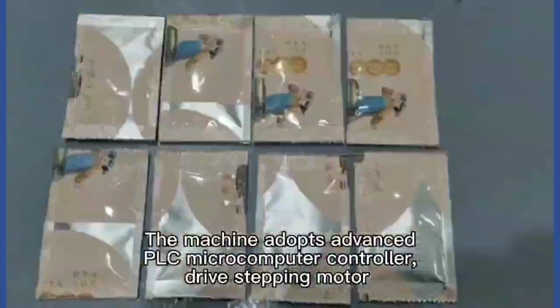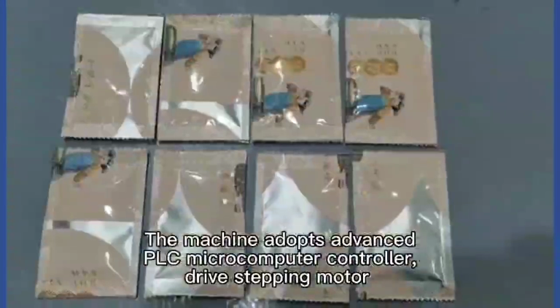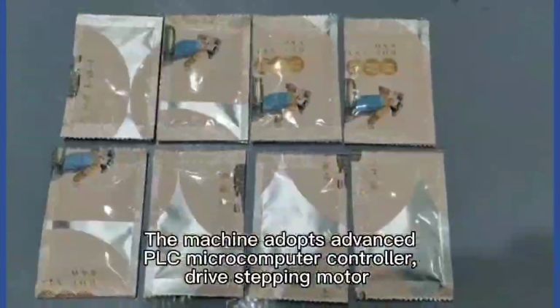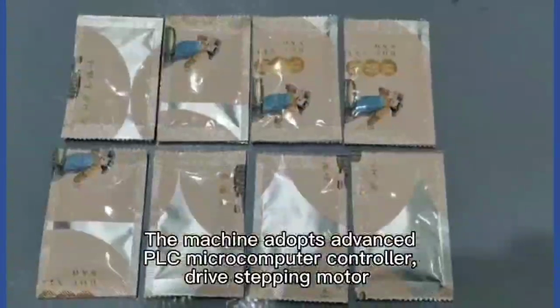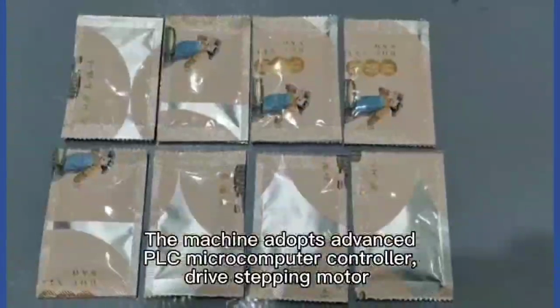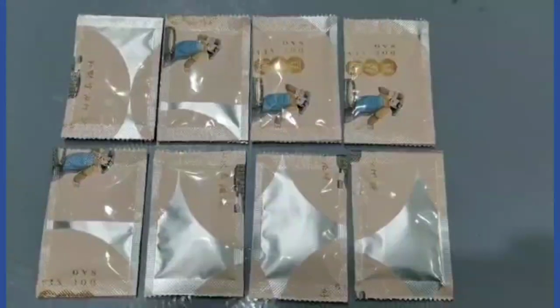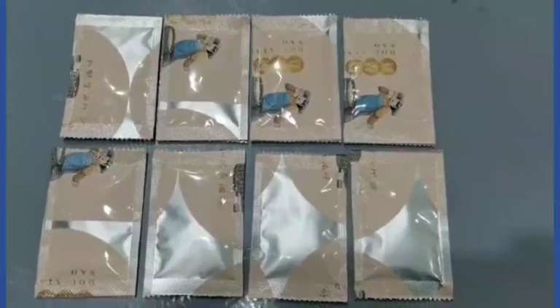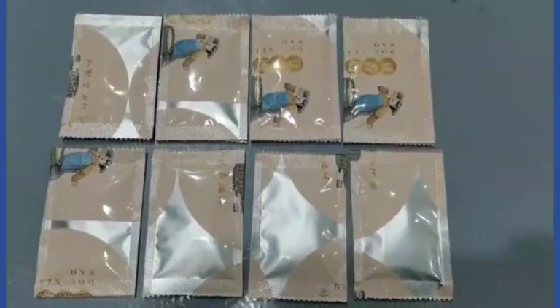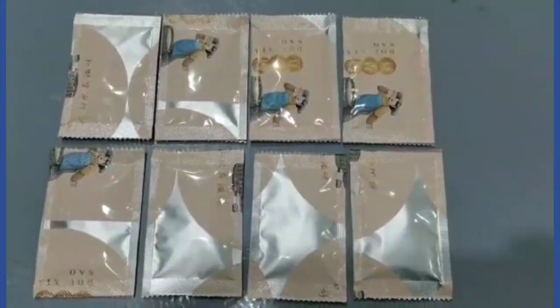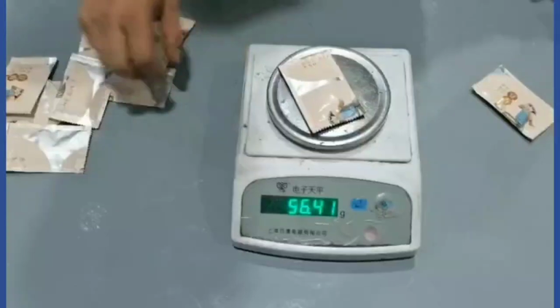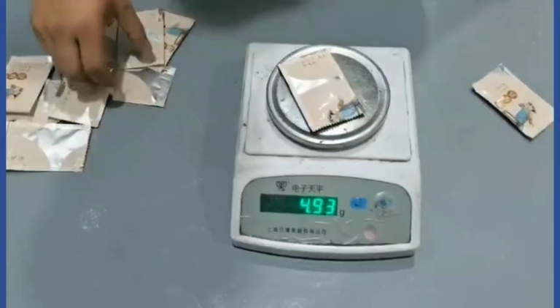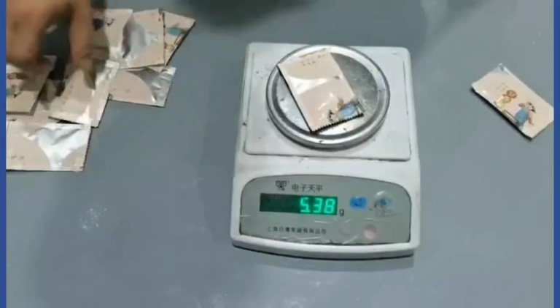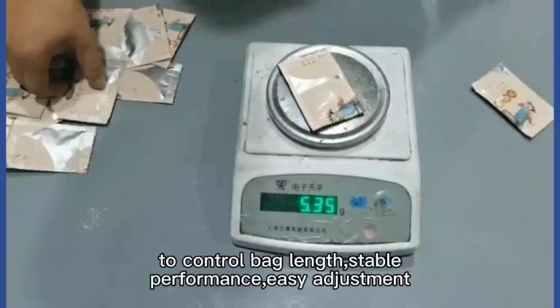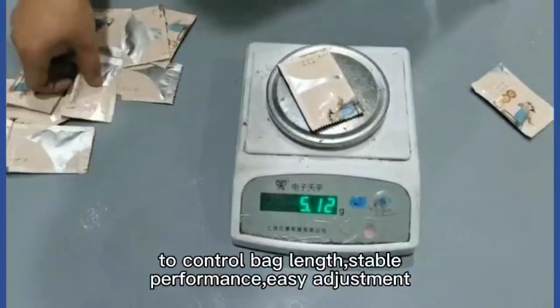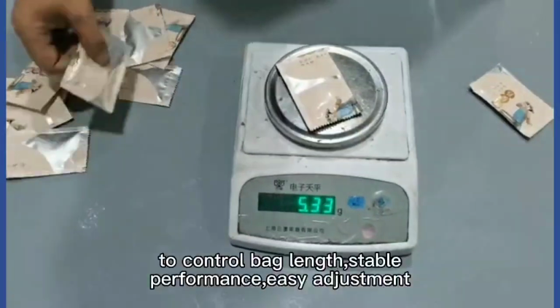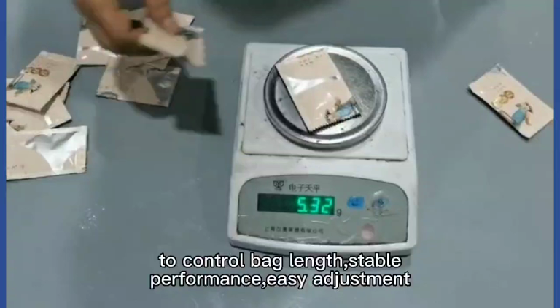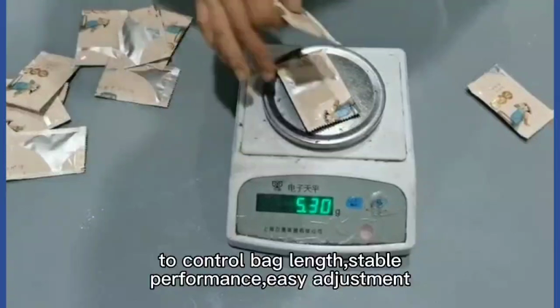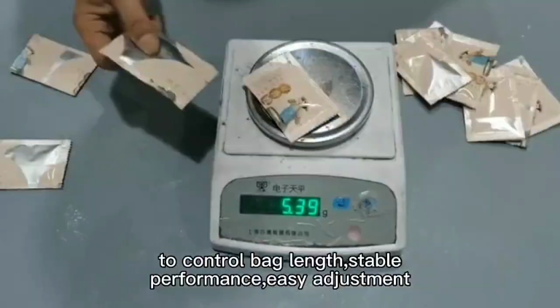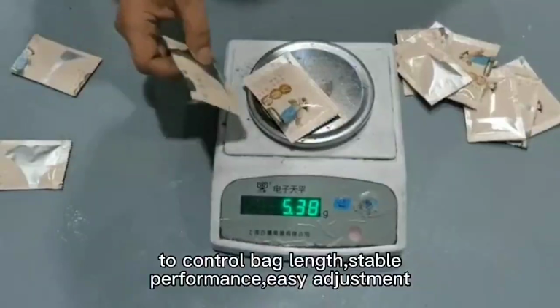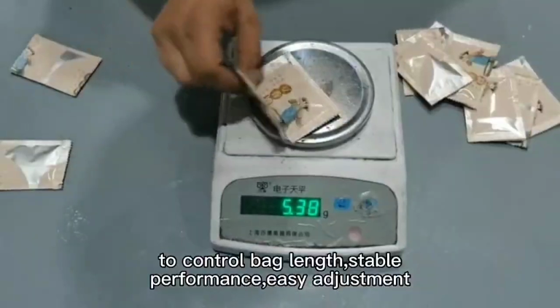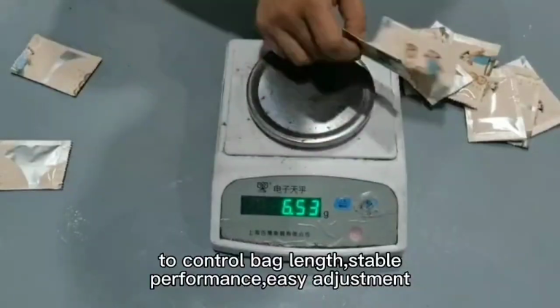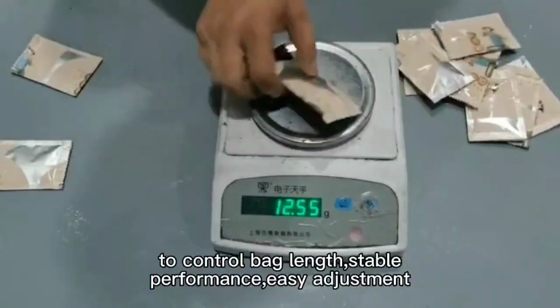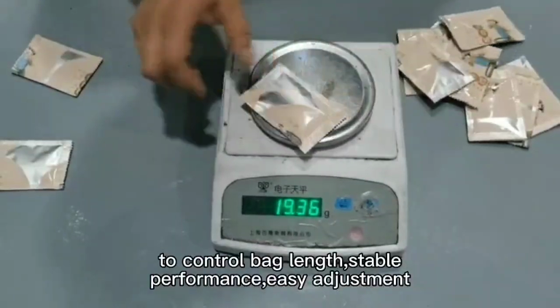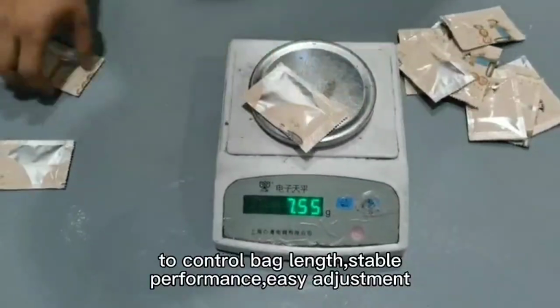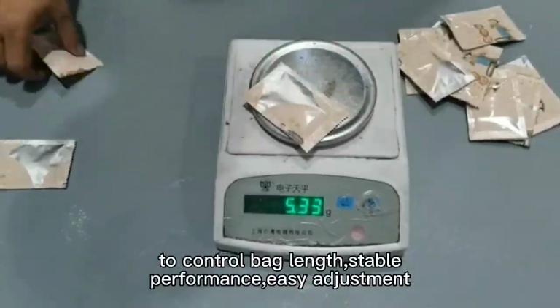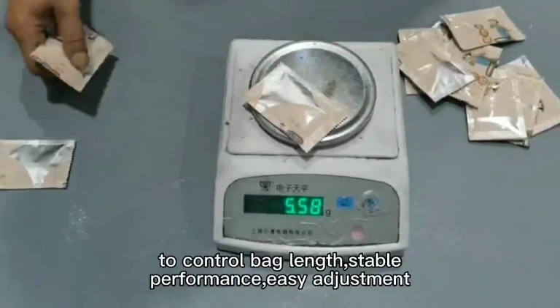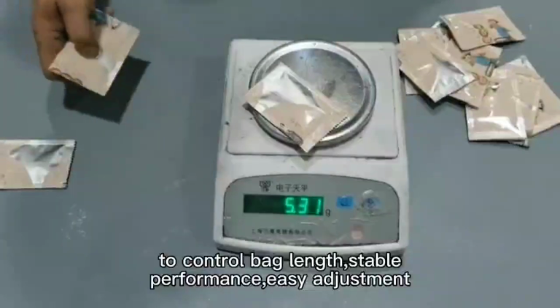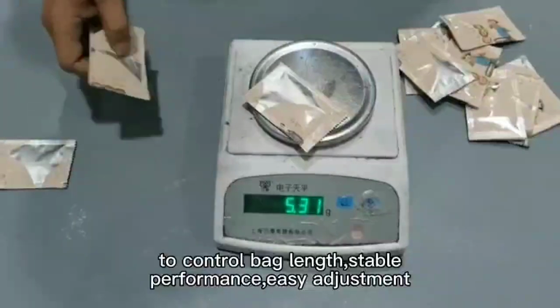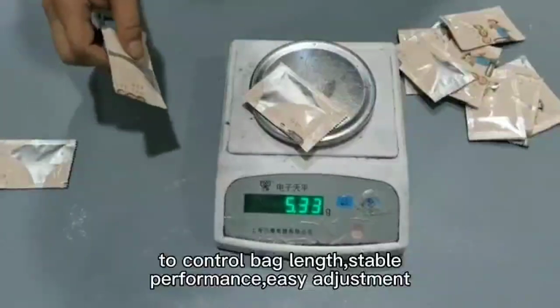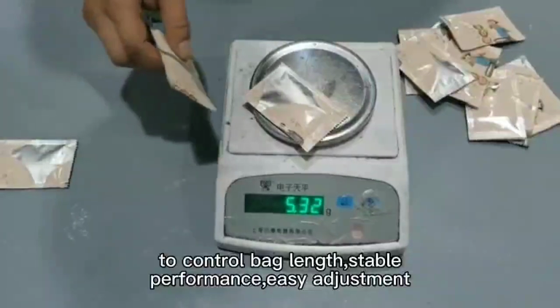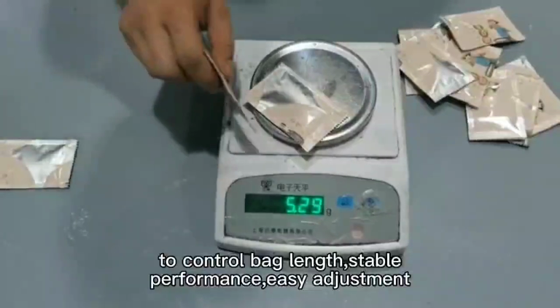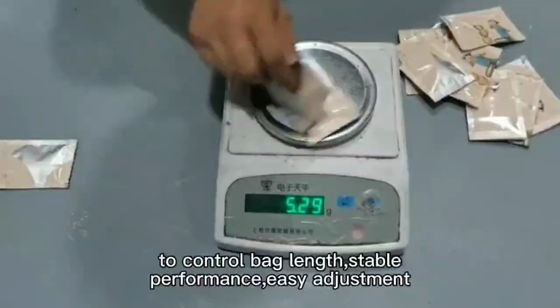The machine adopts advanced PLC microcomputer controller, drive stepping motor to control bag lengths — stable performance, easy adjustment.